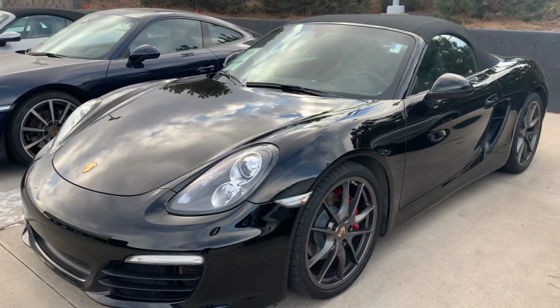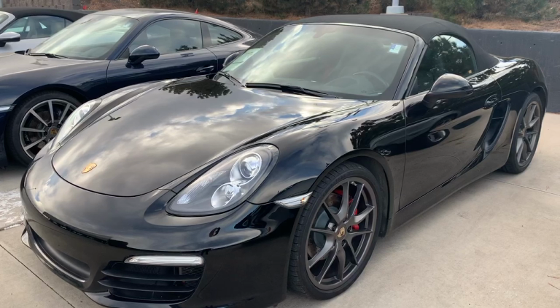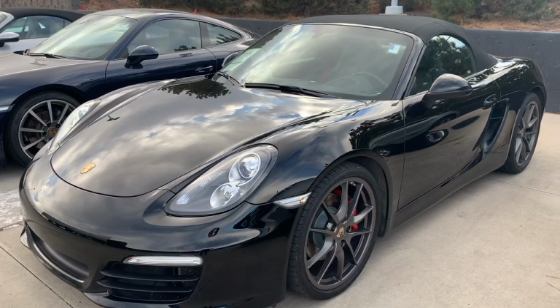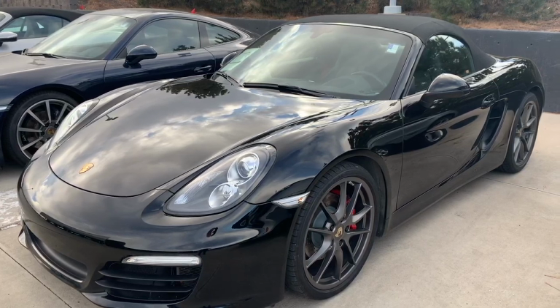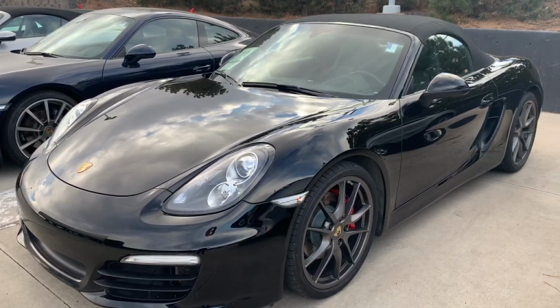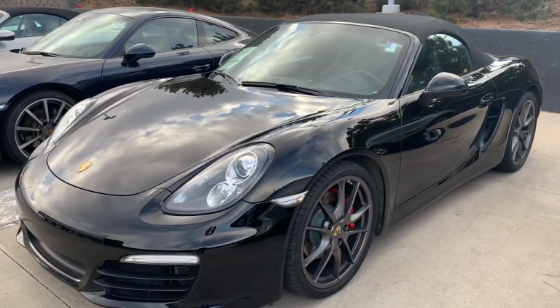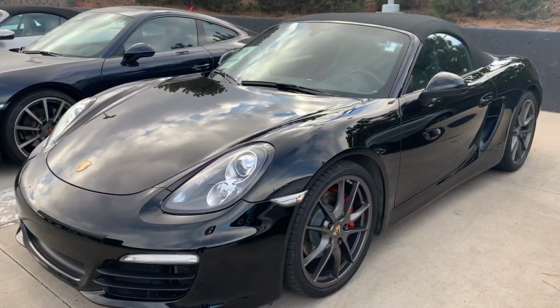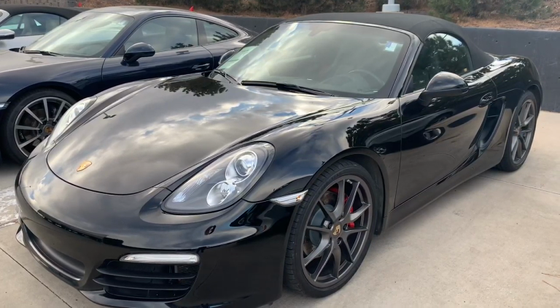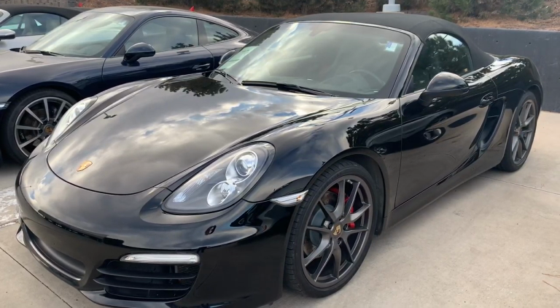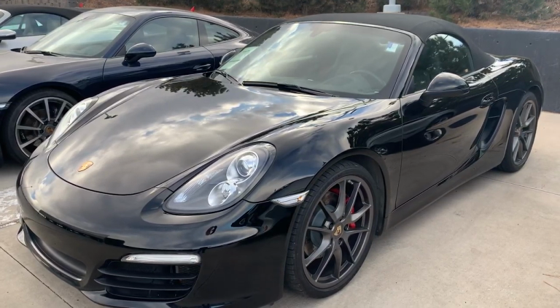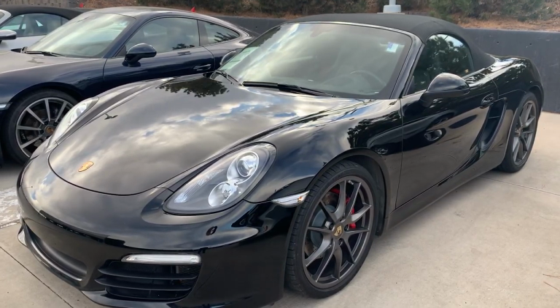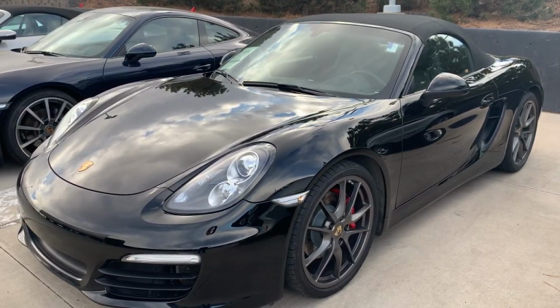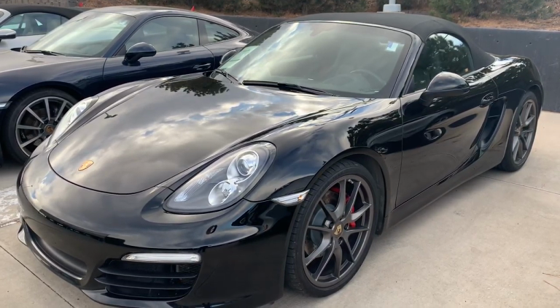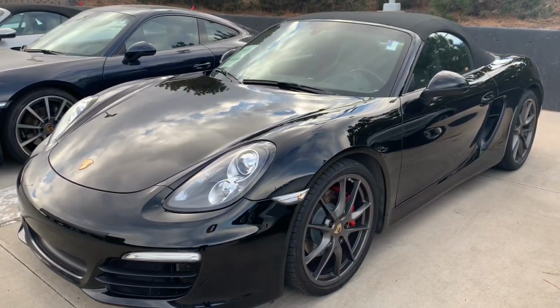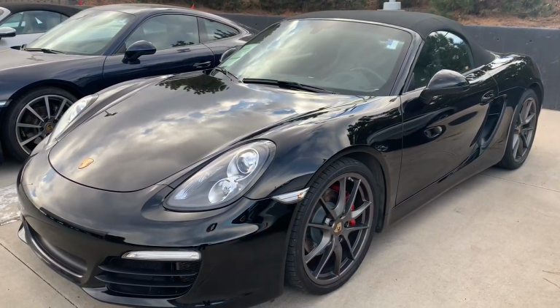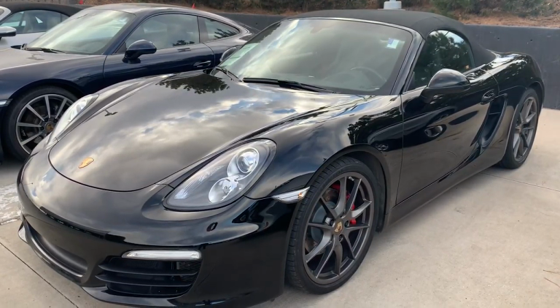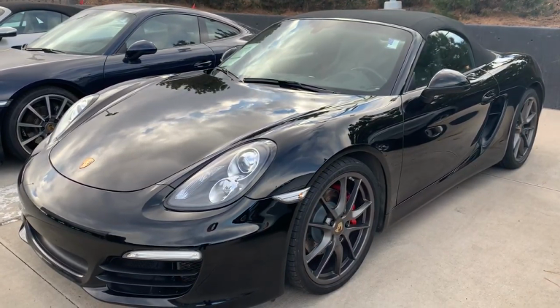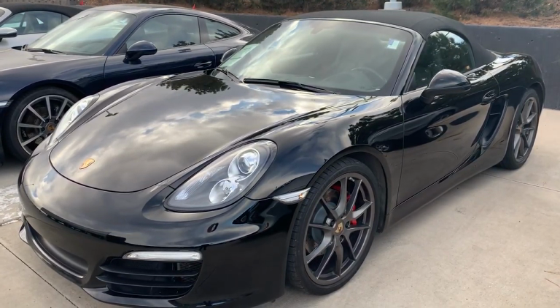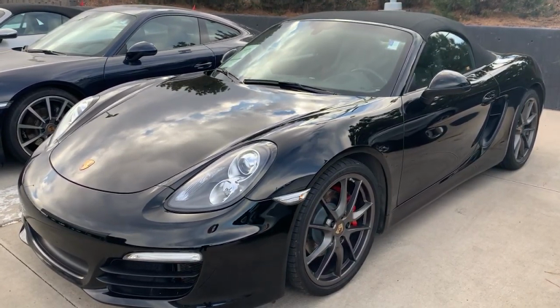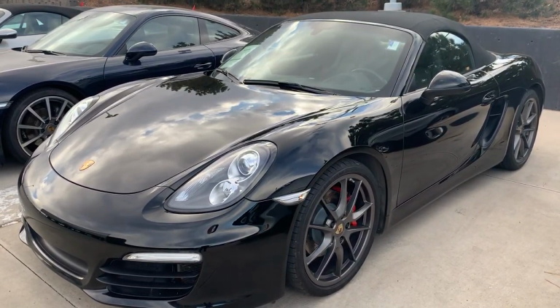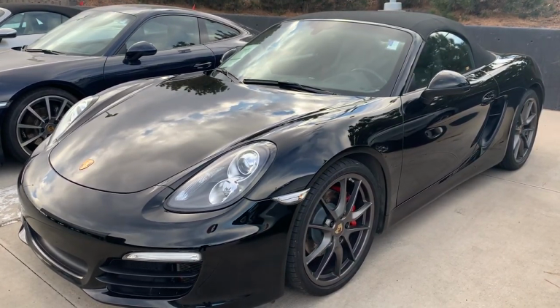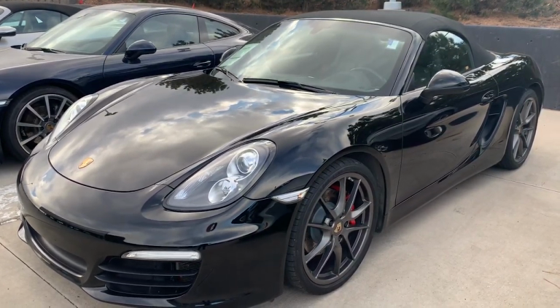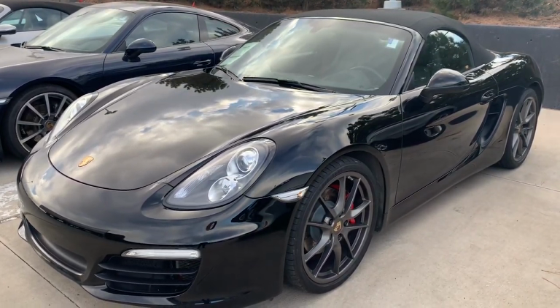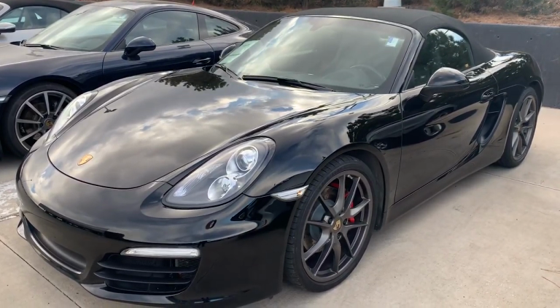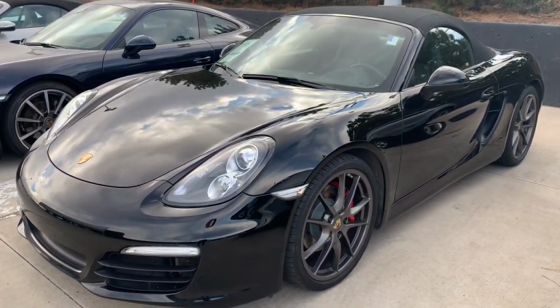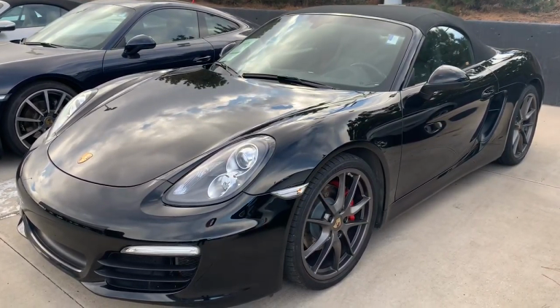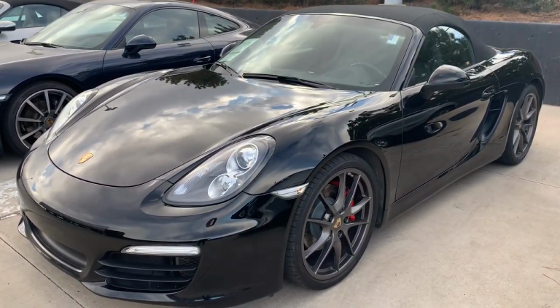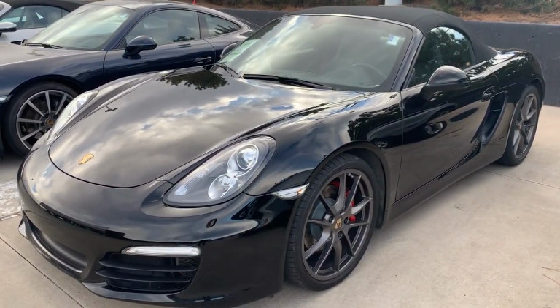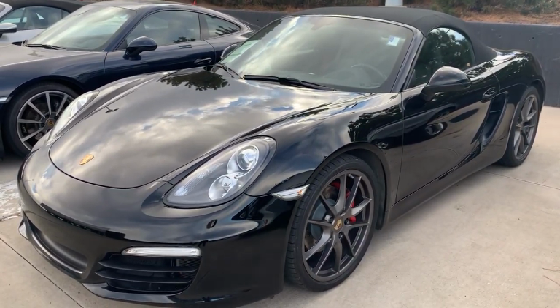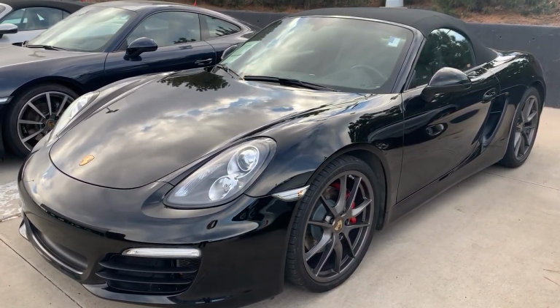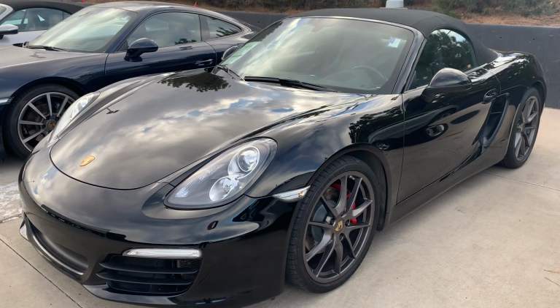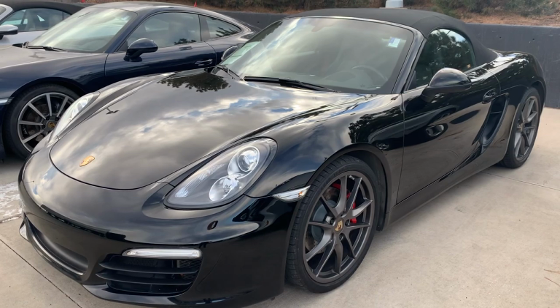Hi, Mr. Nance. Nancy here at Porsche Colorado Springs coming at you with this 2013 Boxster S.